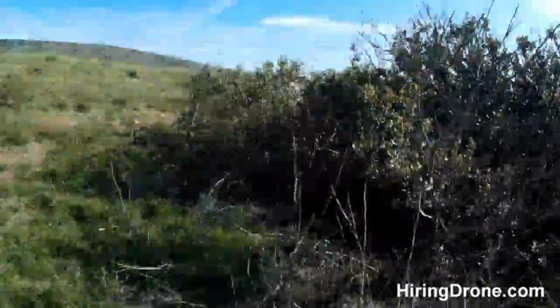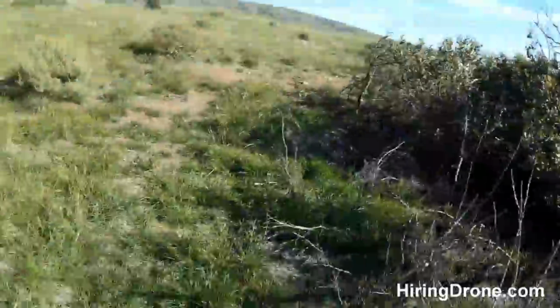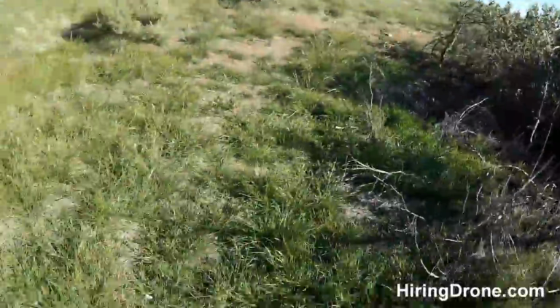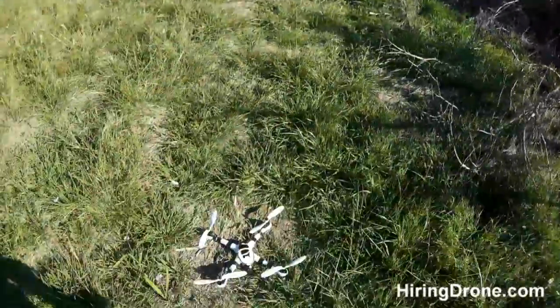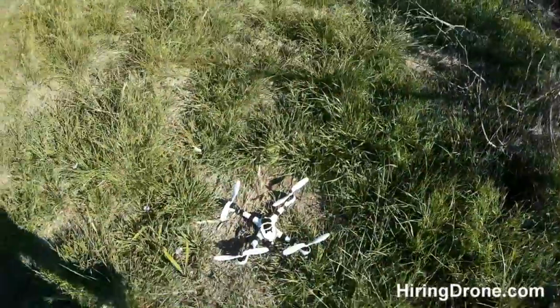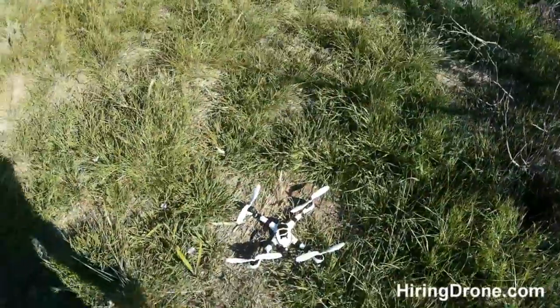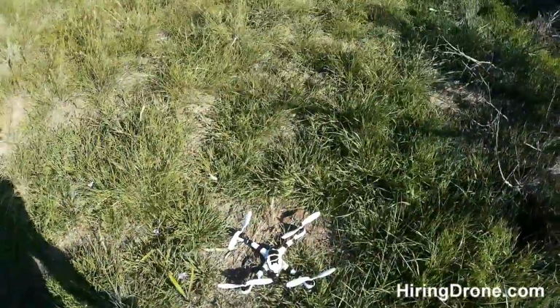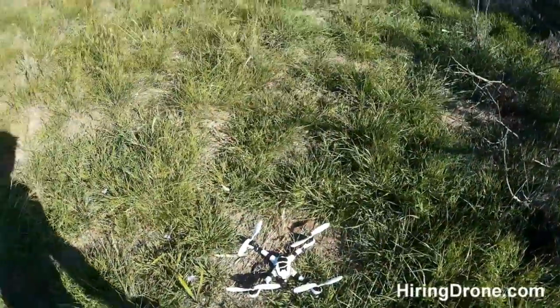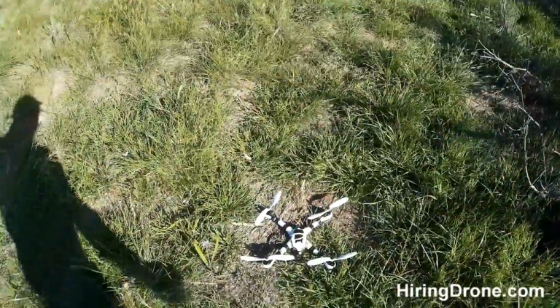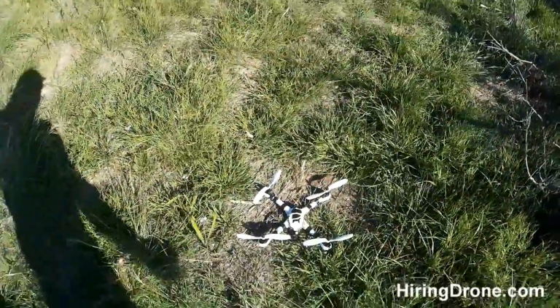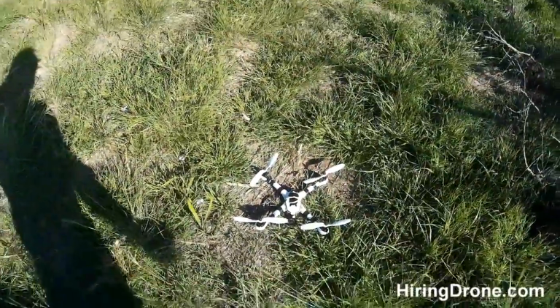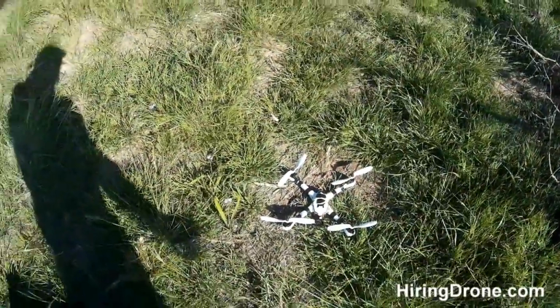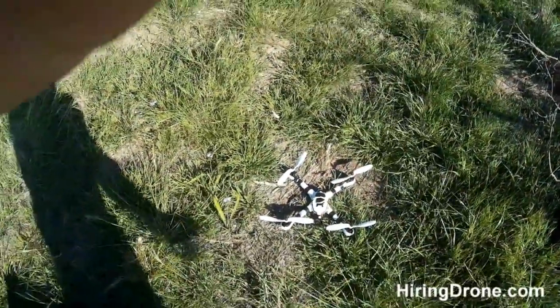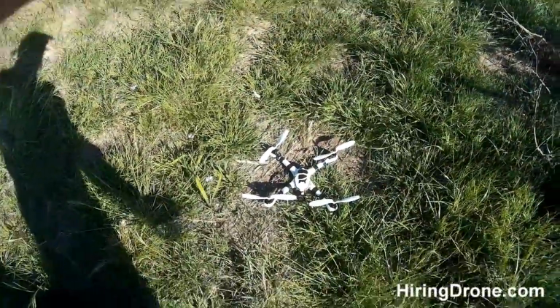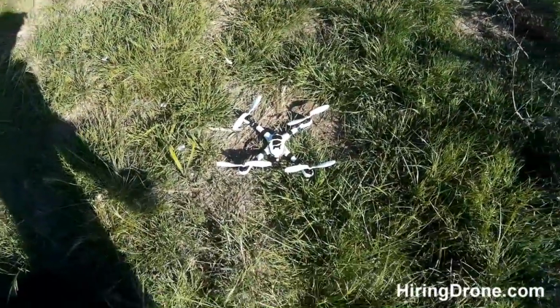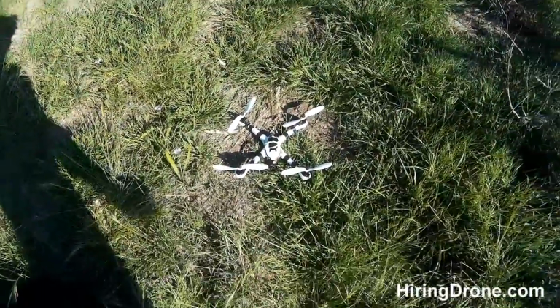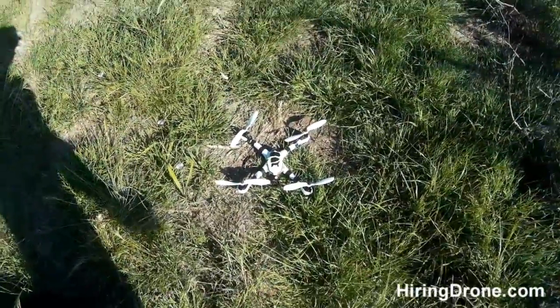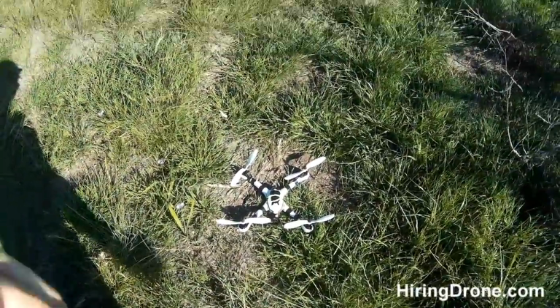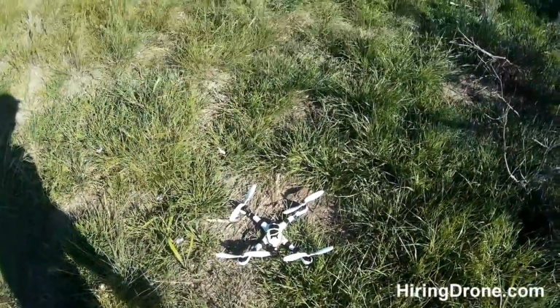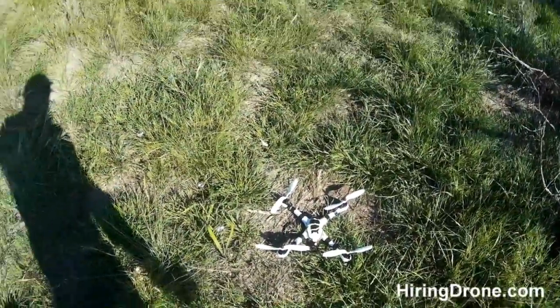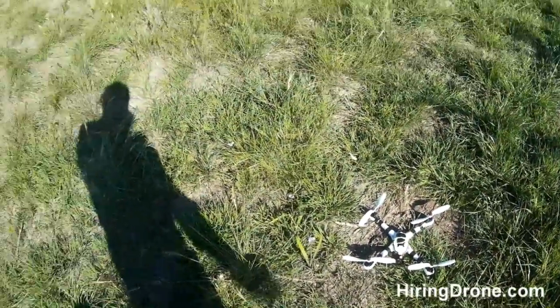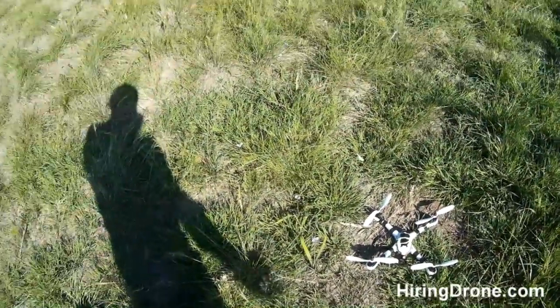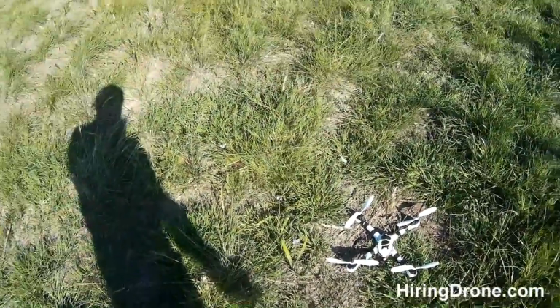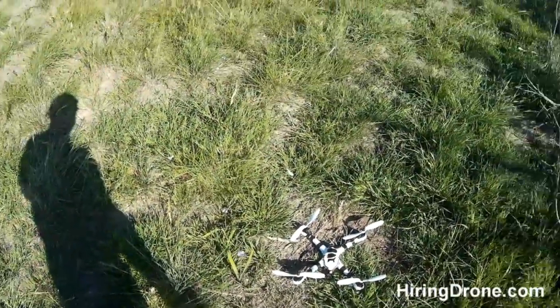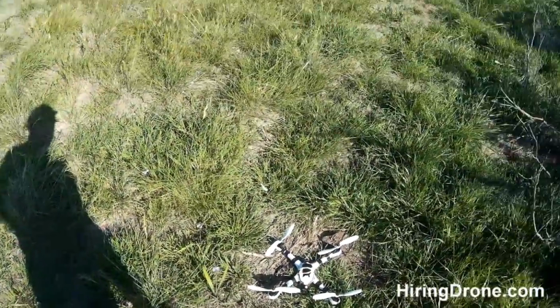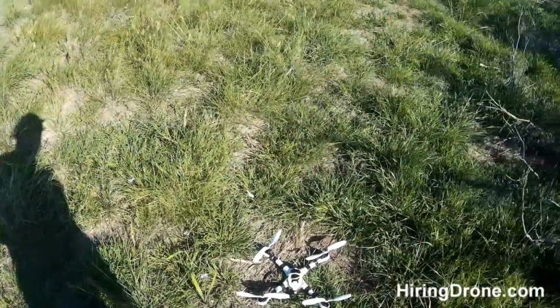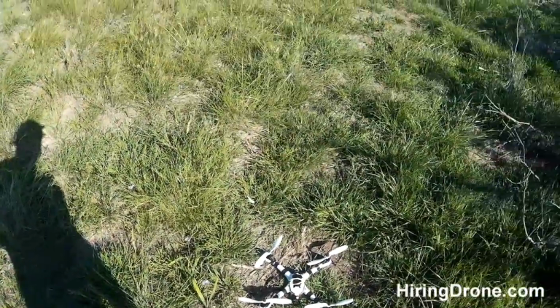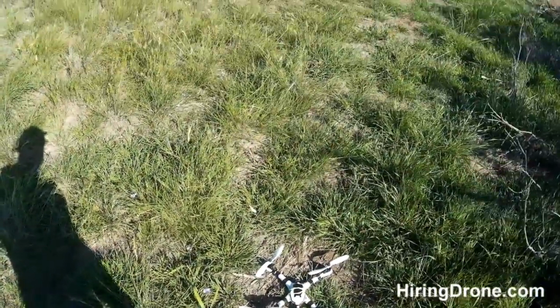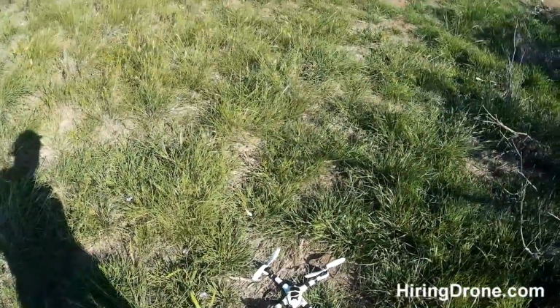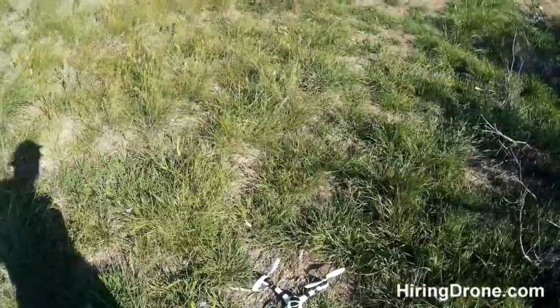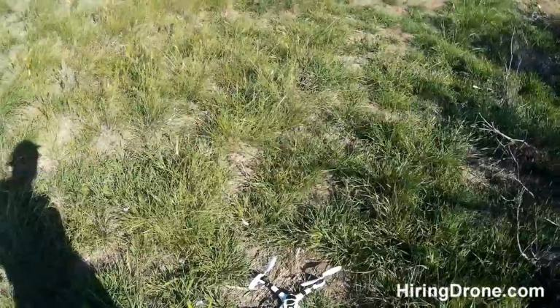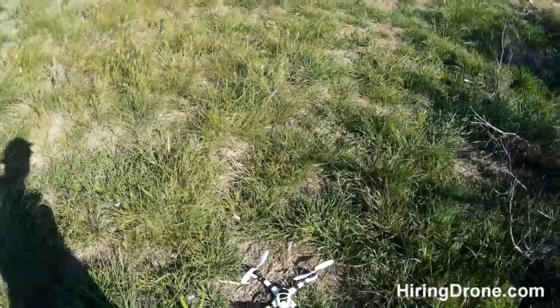What's up Quackopto fans of AngerDrone.com. Today I'm going to be flying my Tarantula X6.